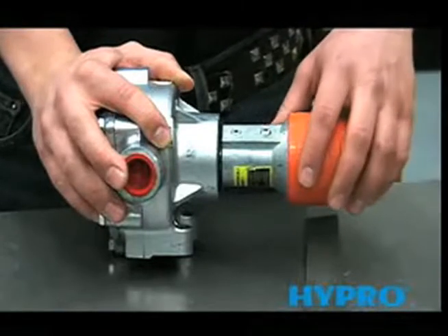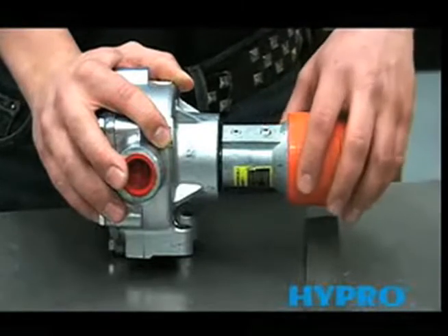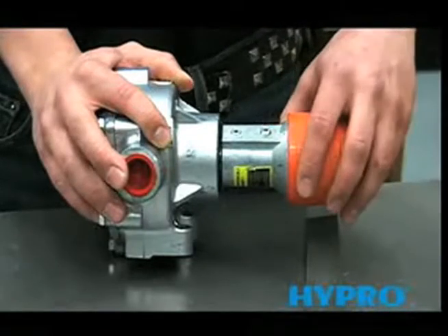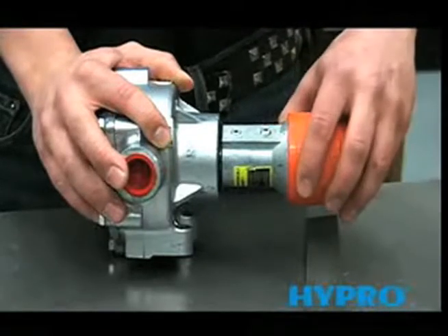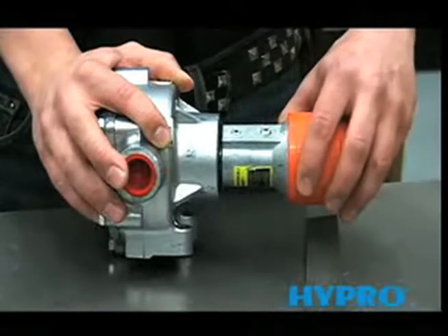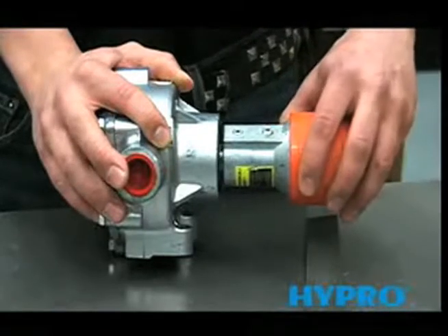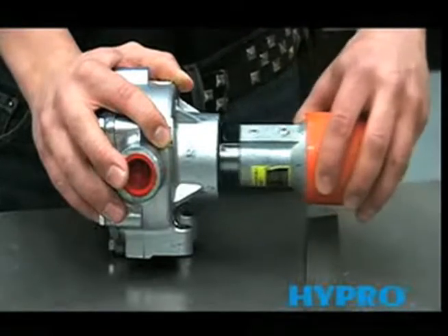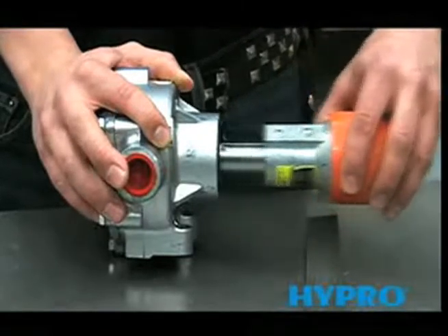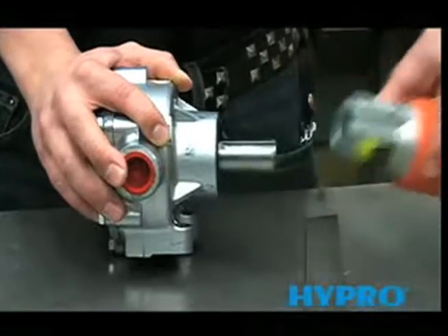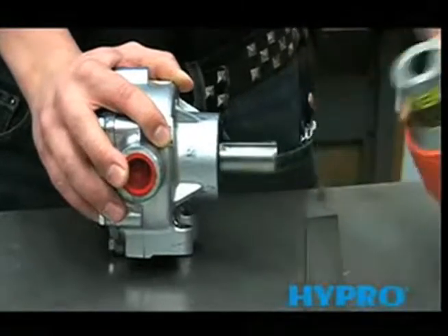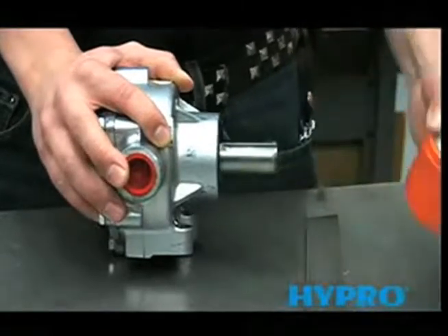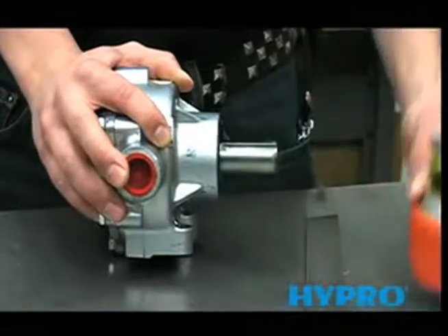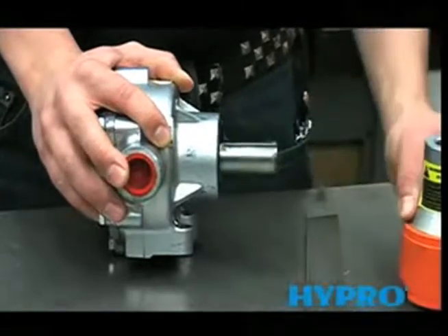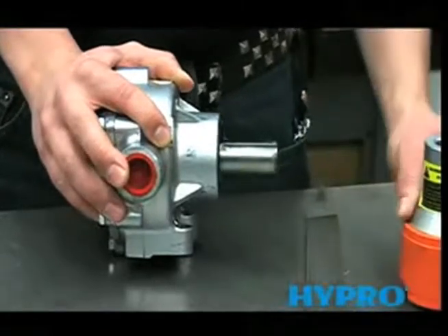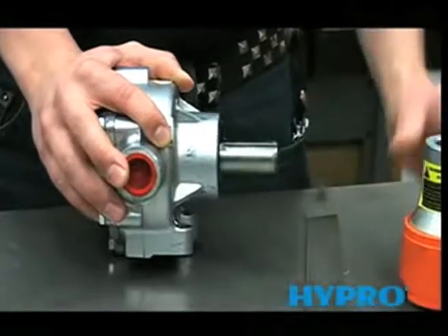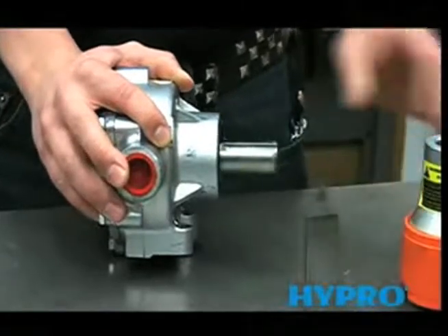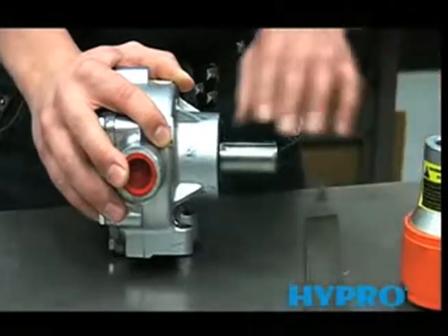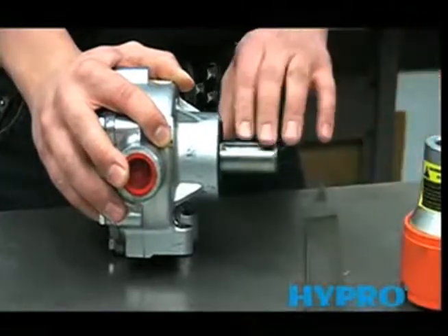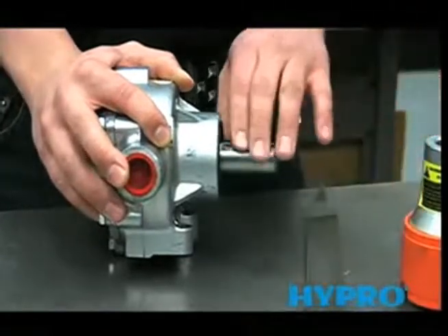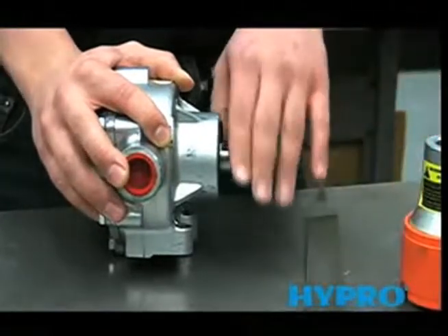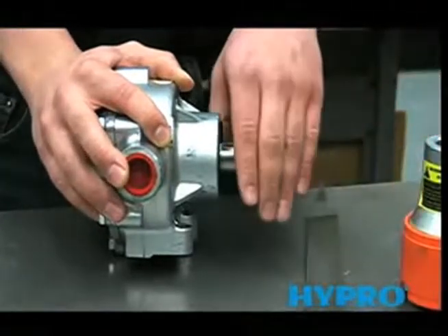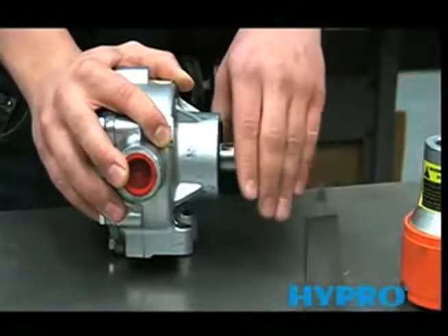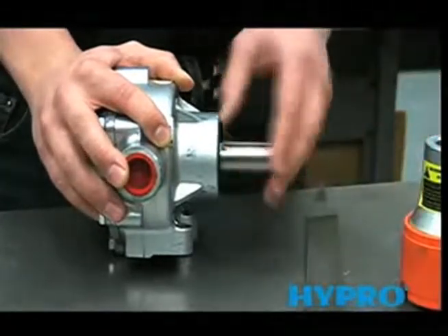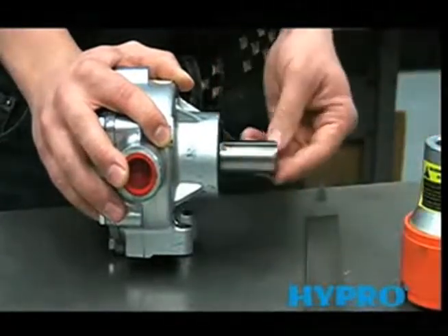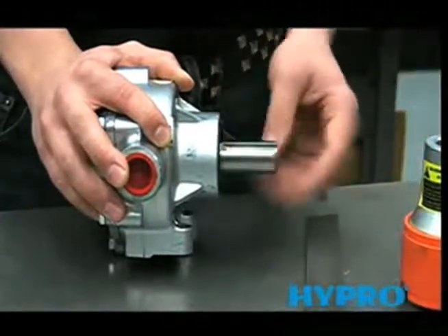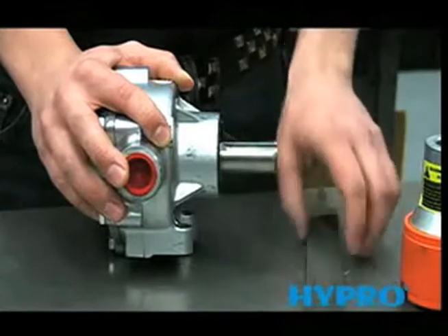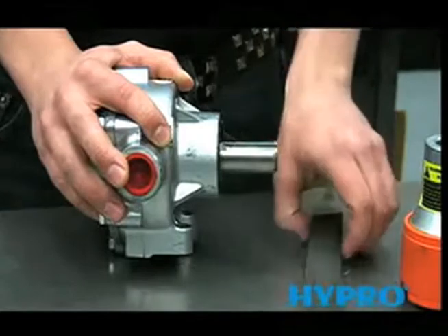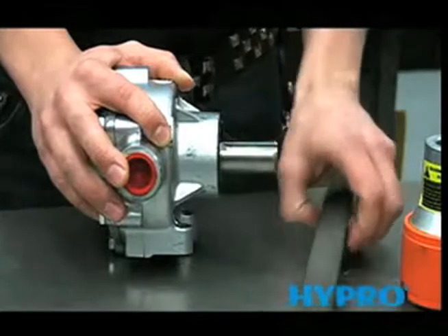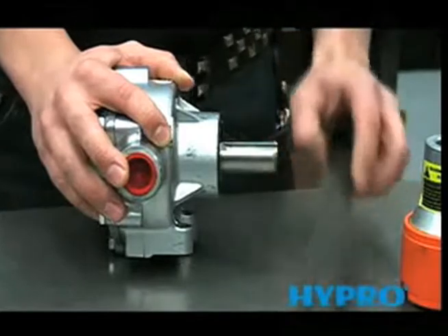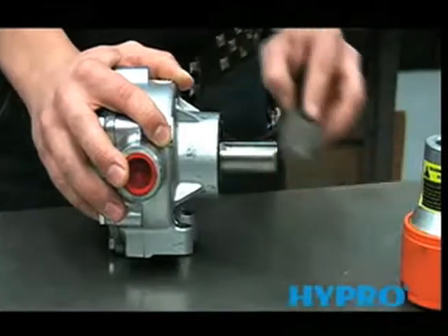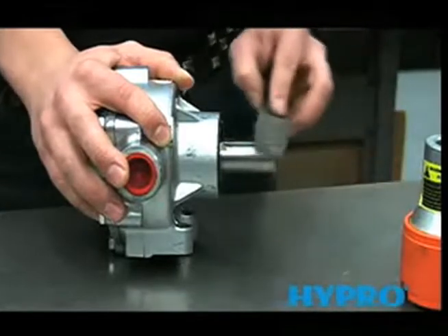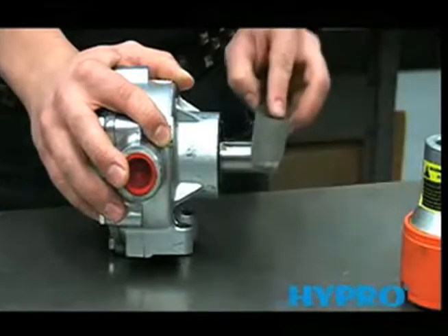After removing the coupler, you'll want to file off any burrs that may be left over on the shaft.